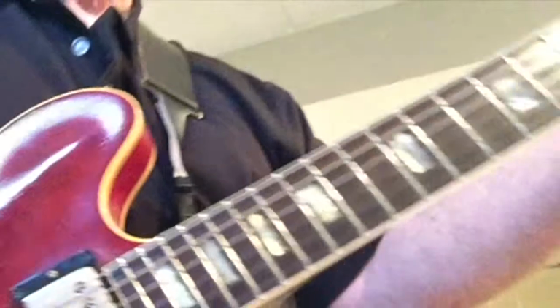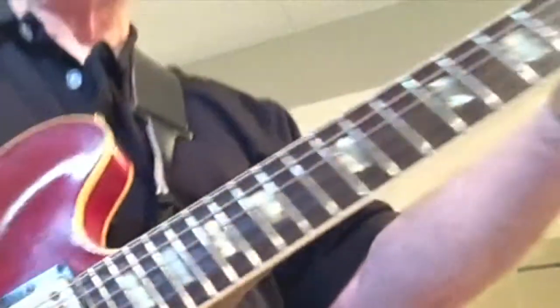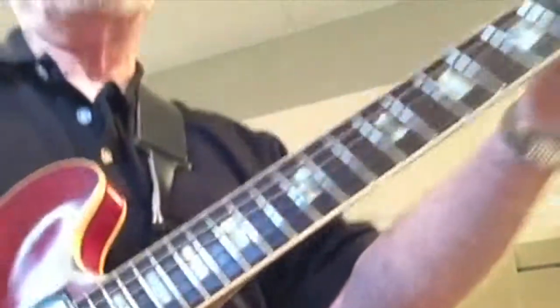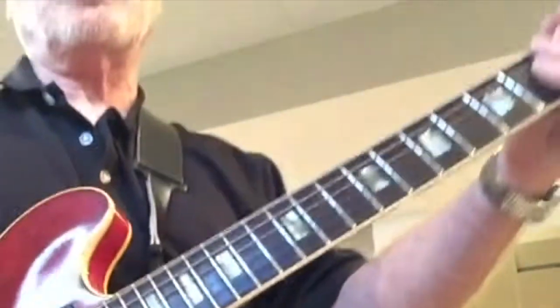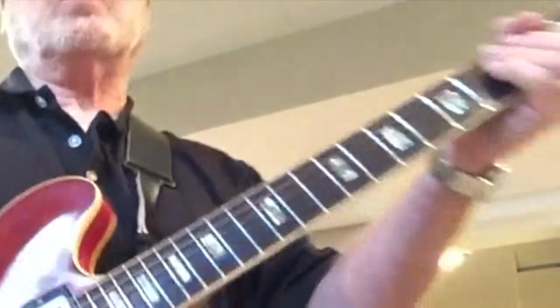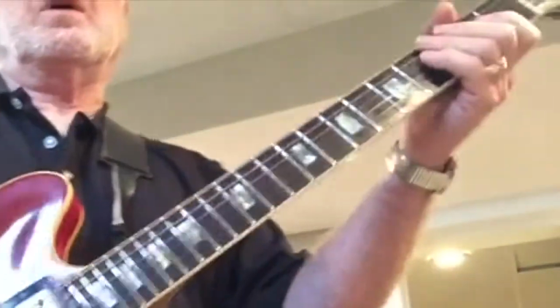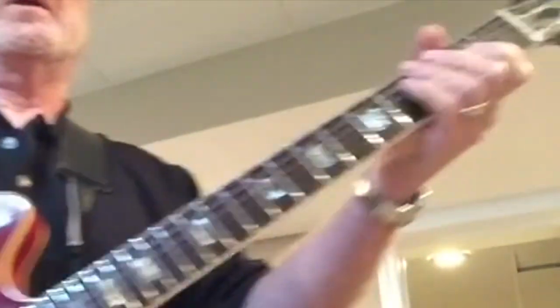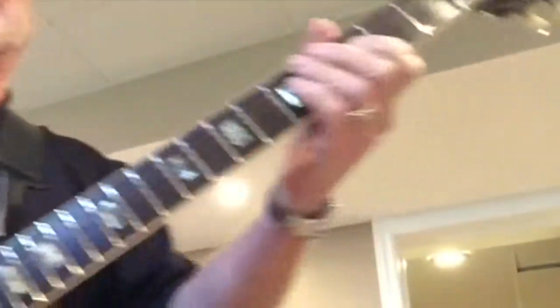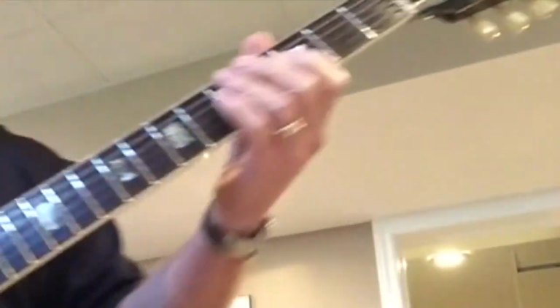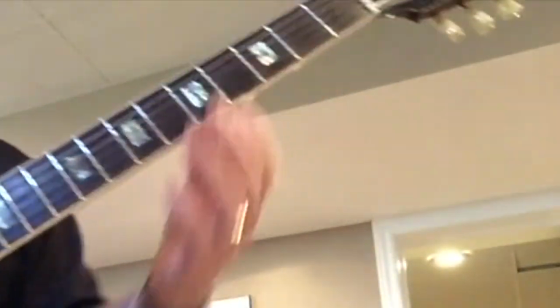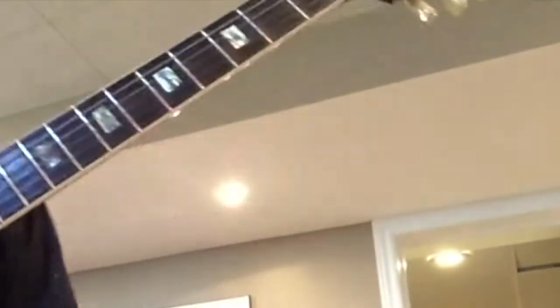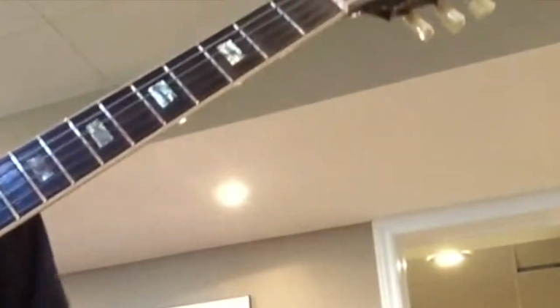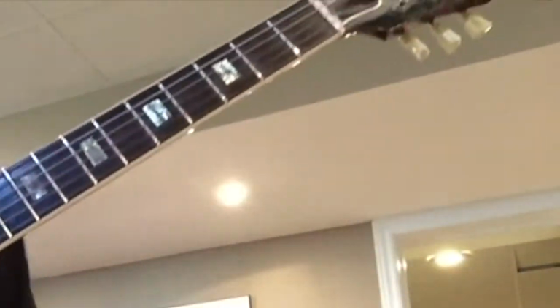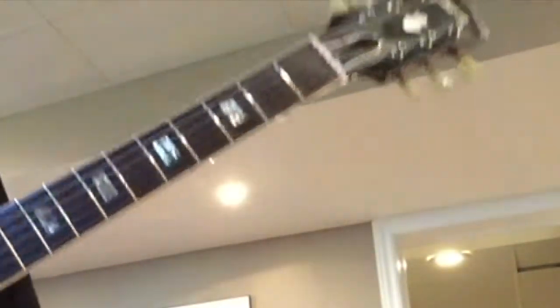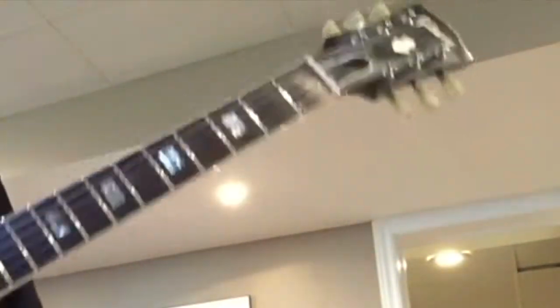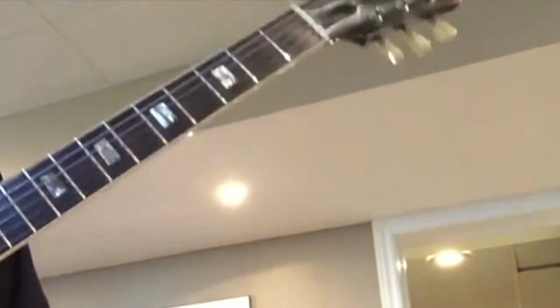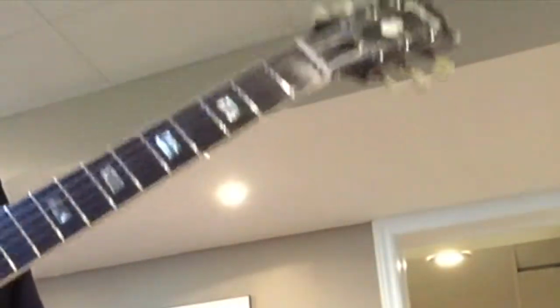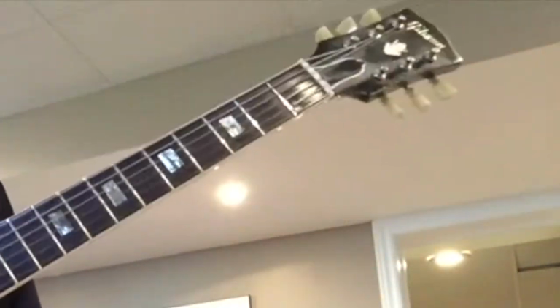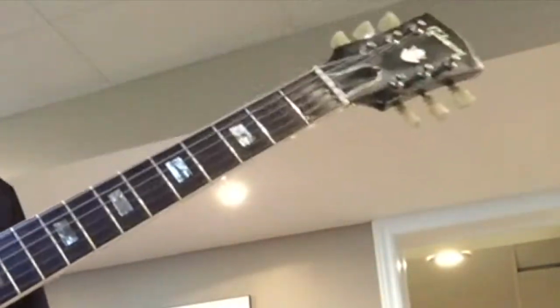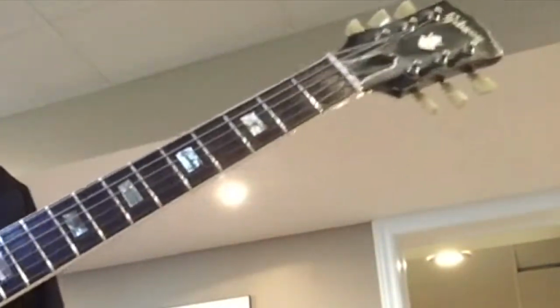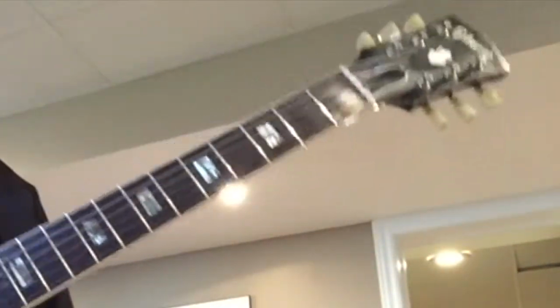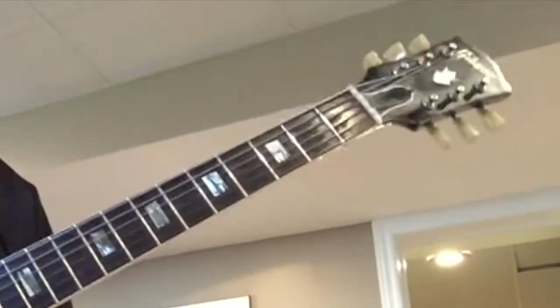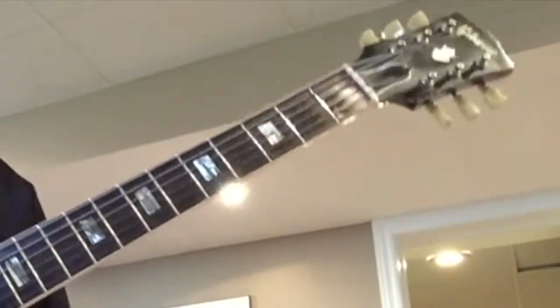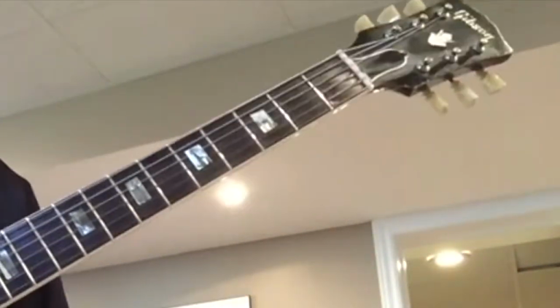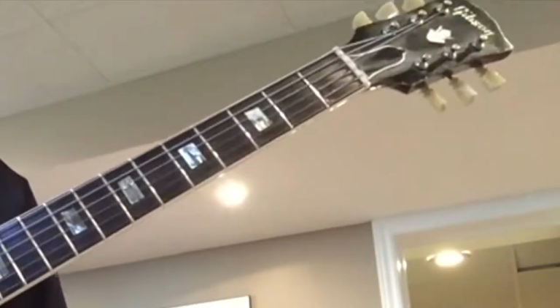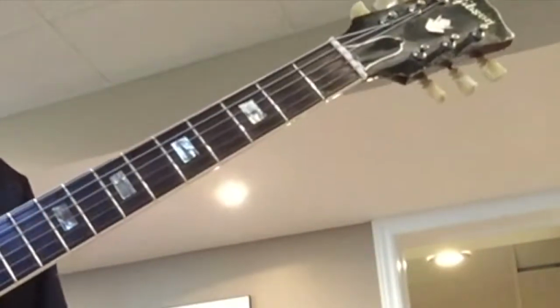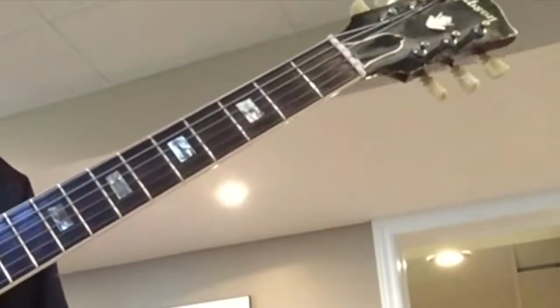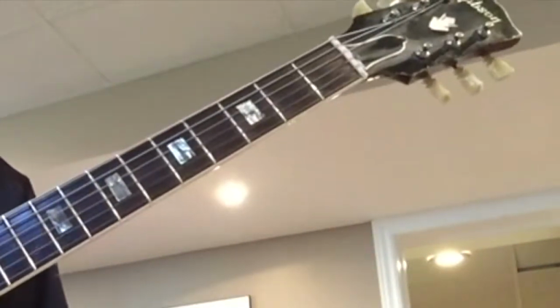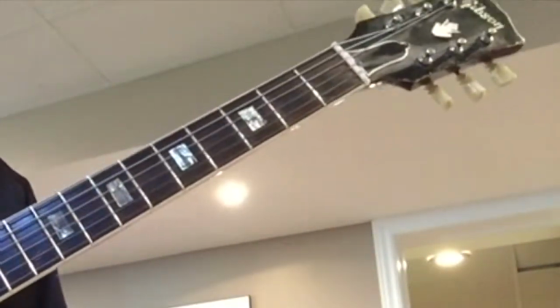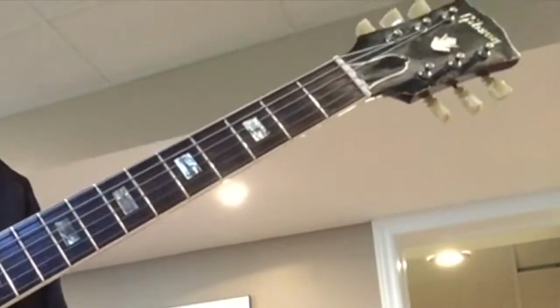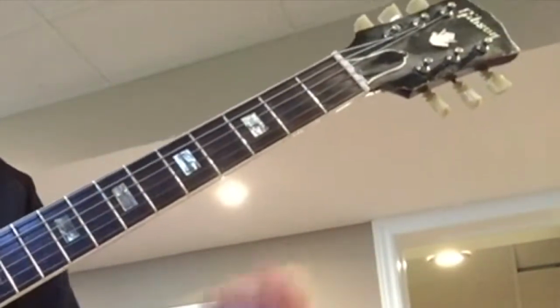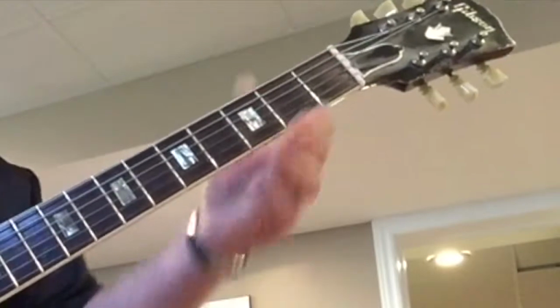Okay Drew, I'm going to show you how to play this E minor pentatonic scale.